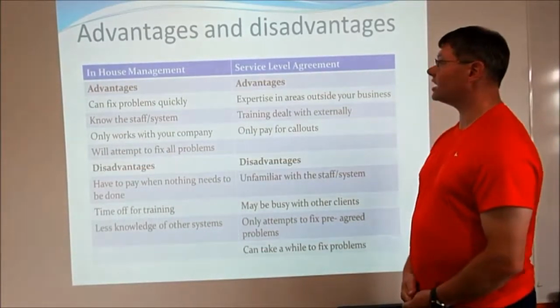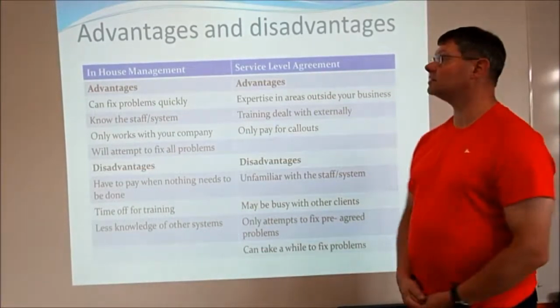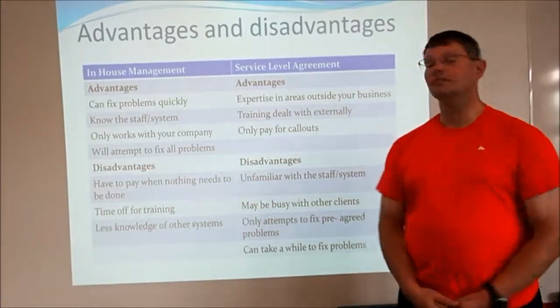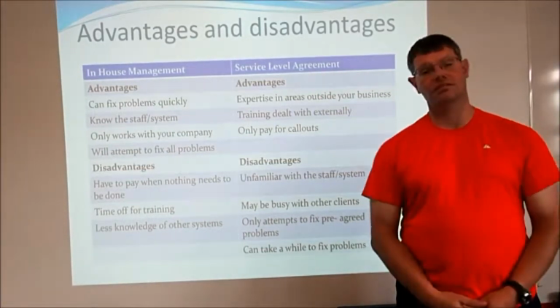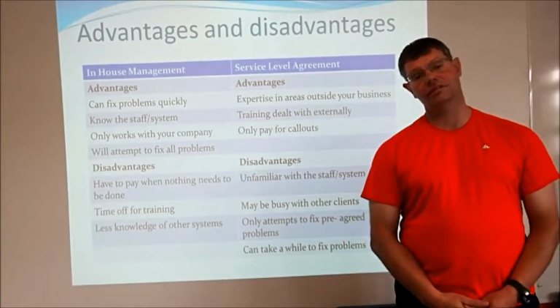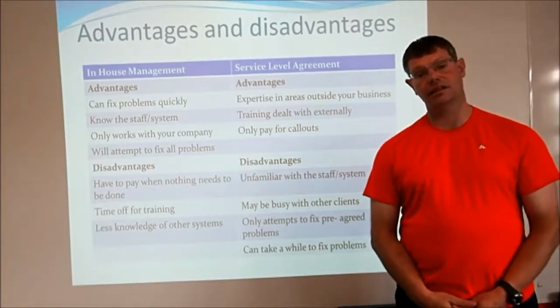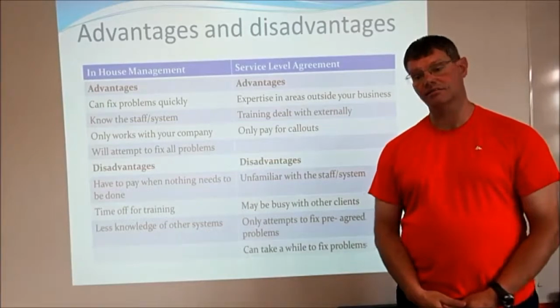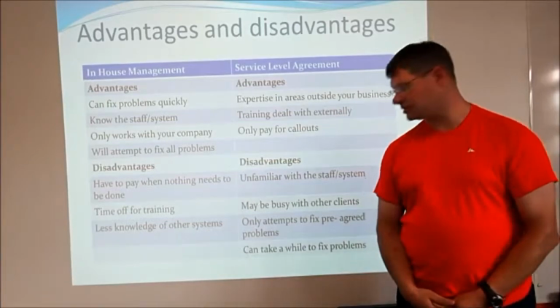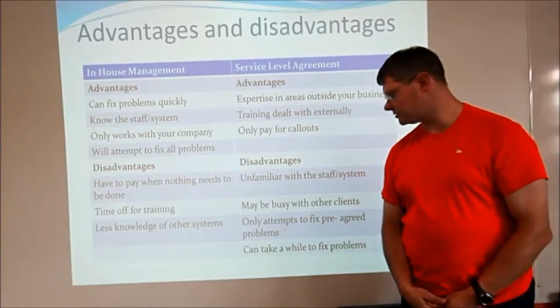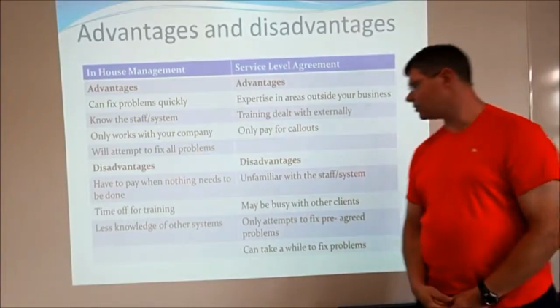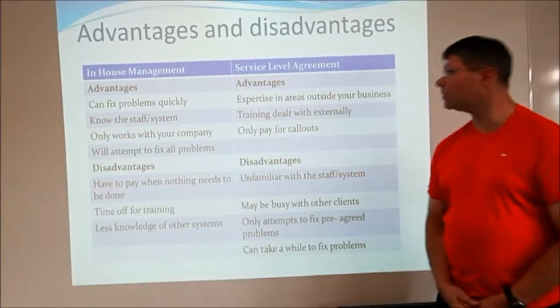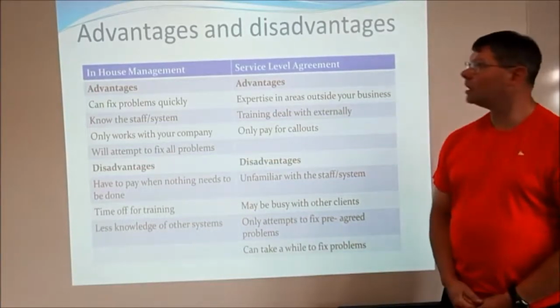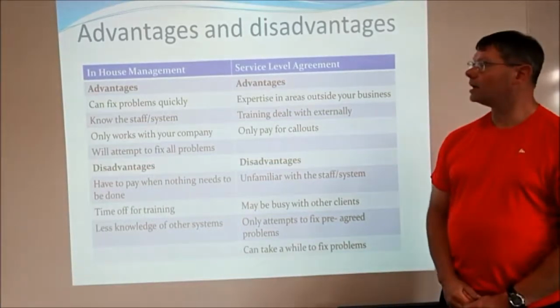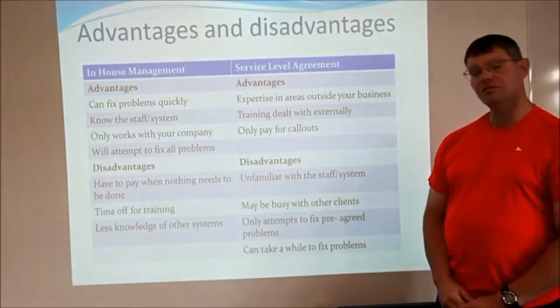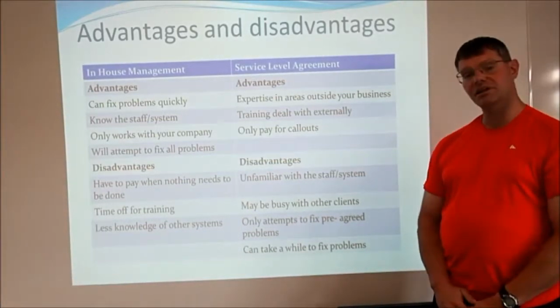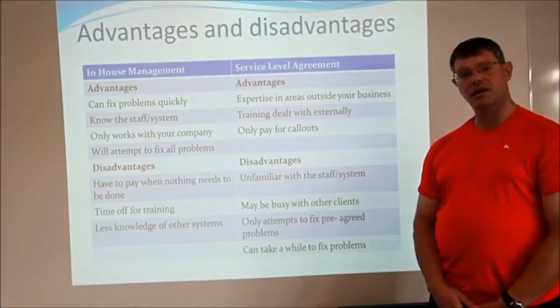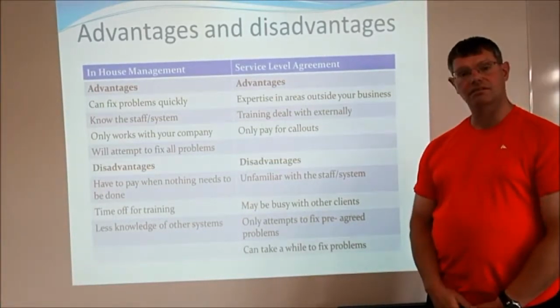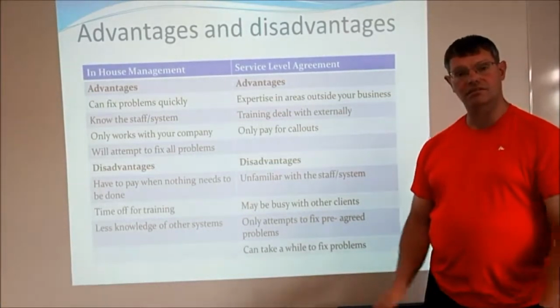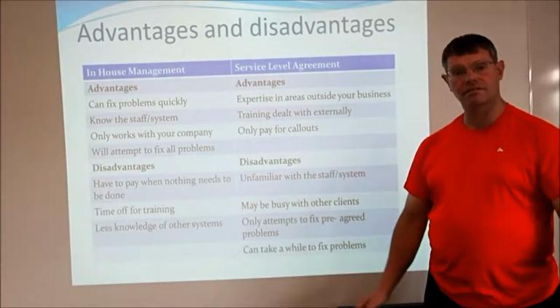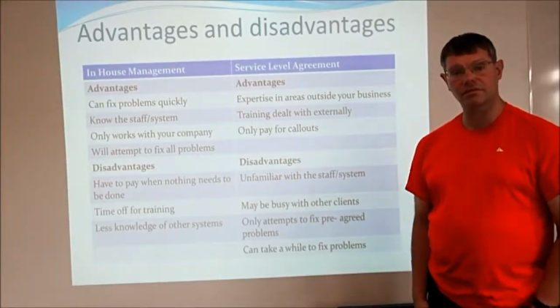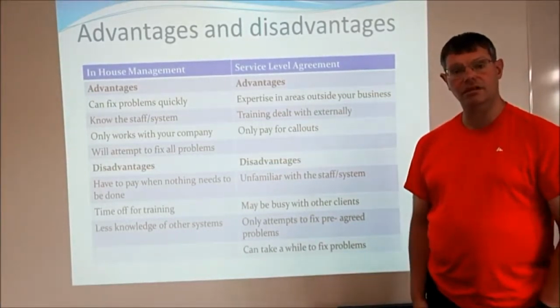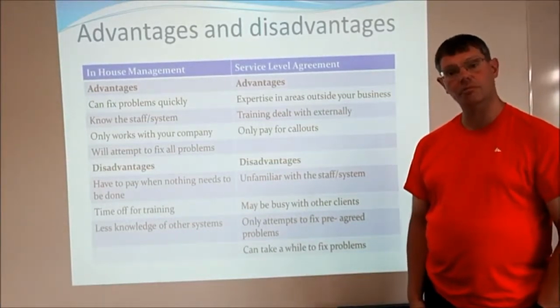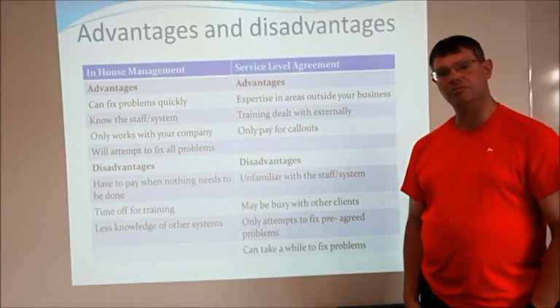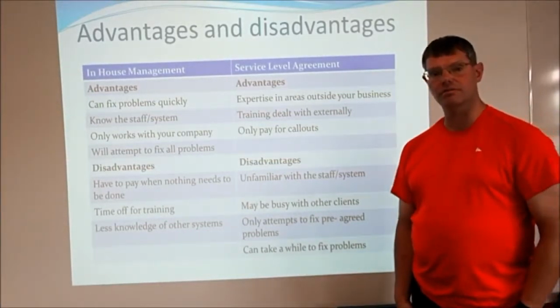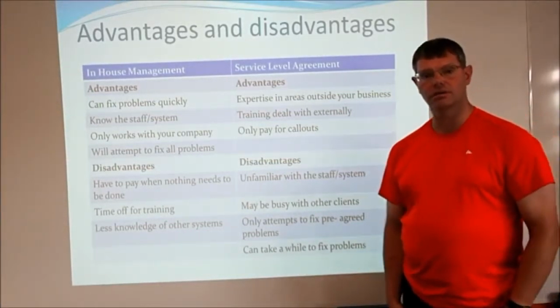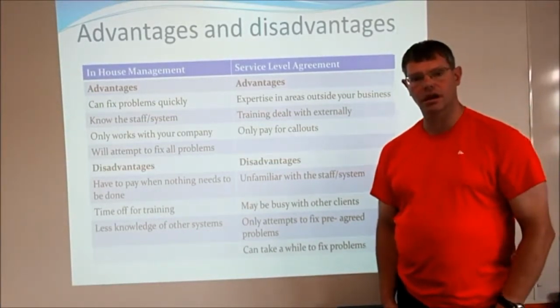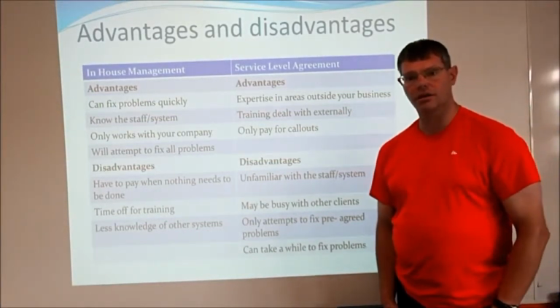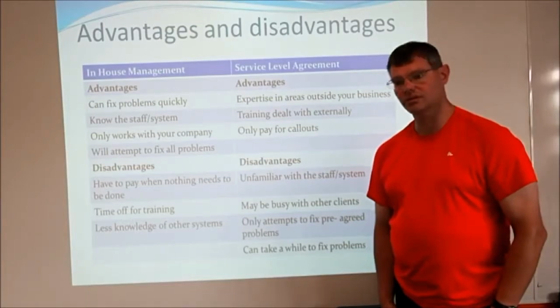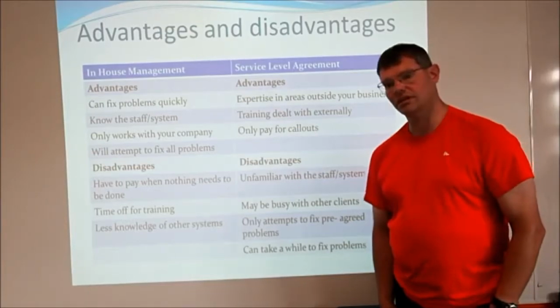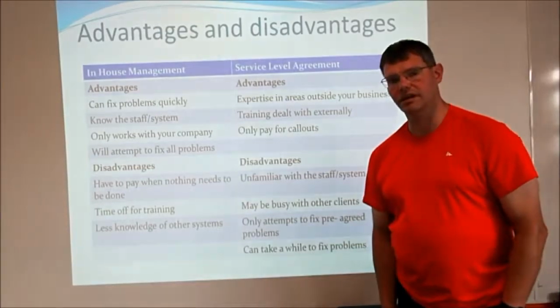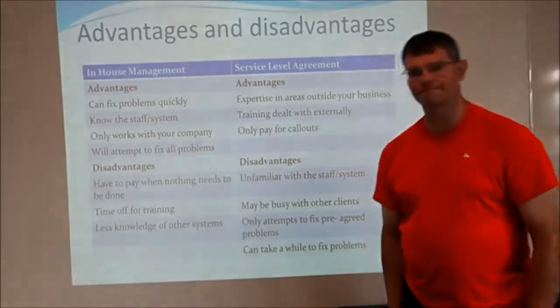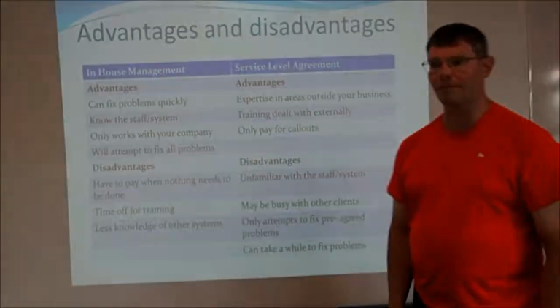That covers the advantages and disadvantages of in-house management and service level agreements. I hope it was helpful and I'll see you in the next video. Bye.